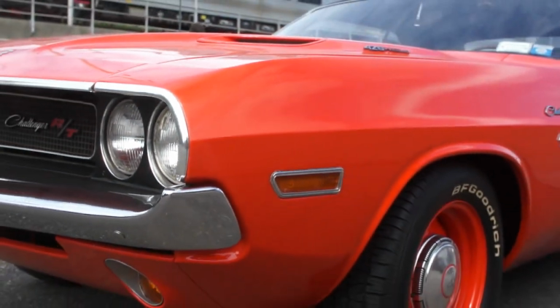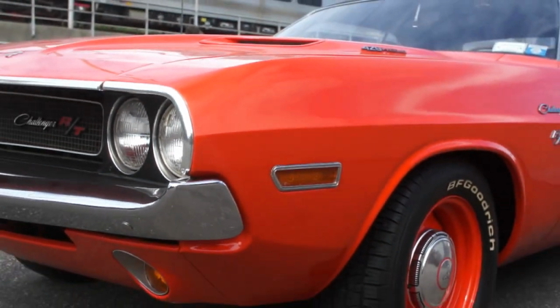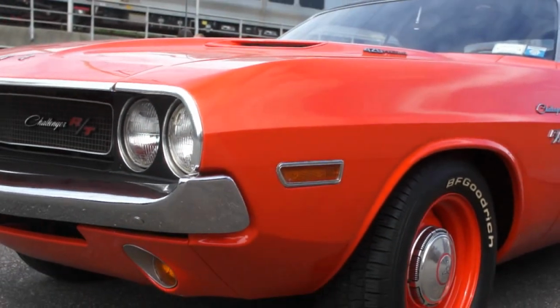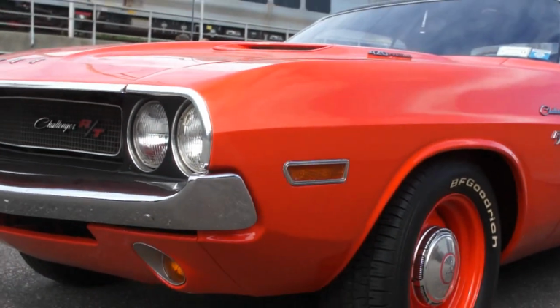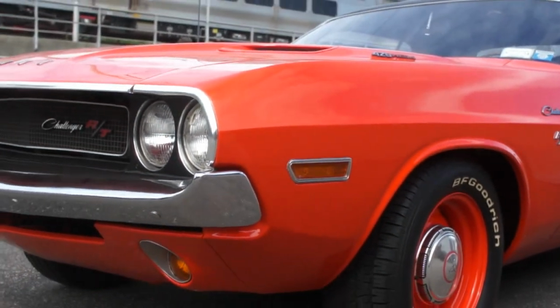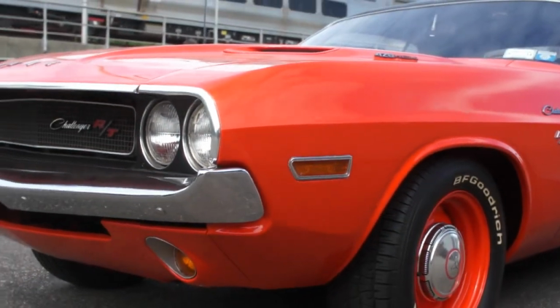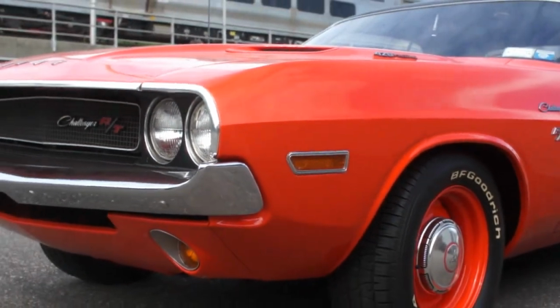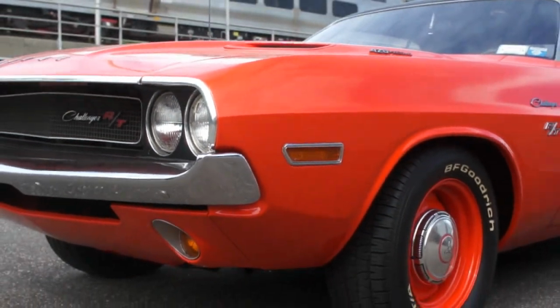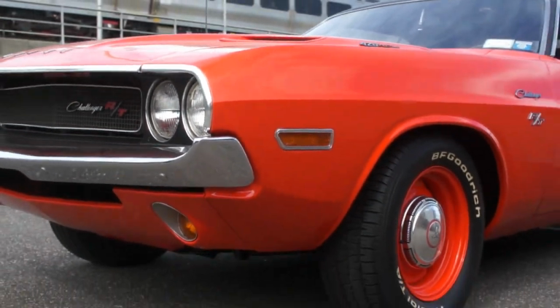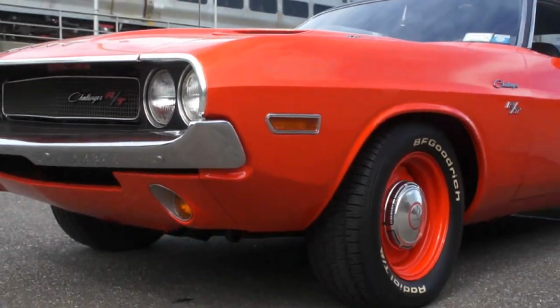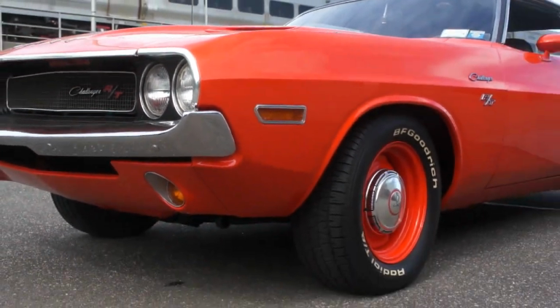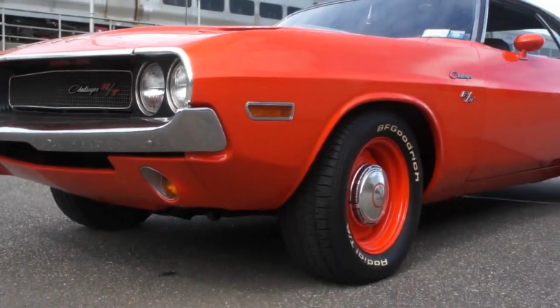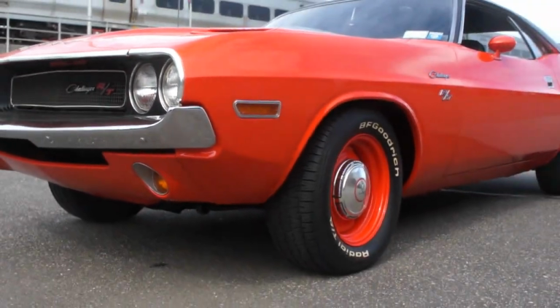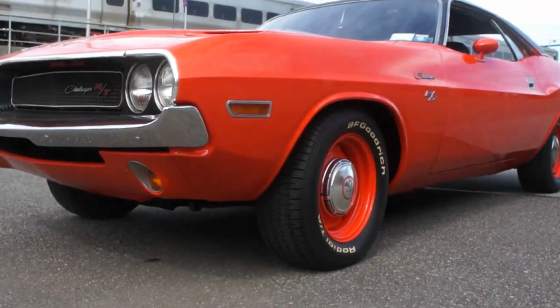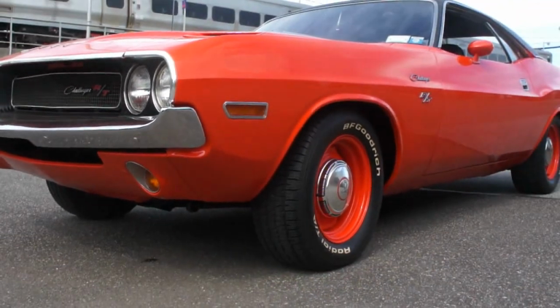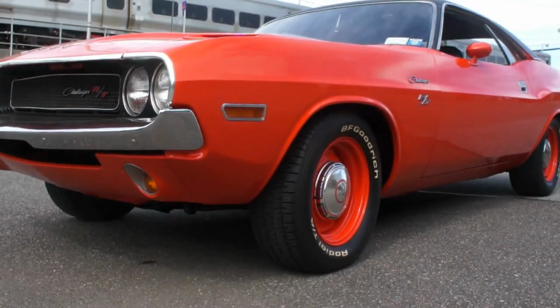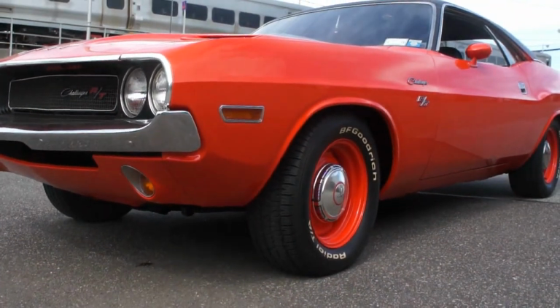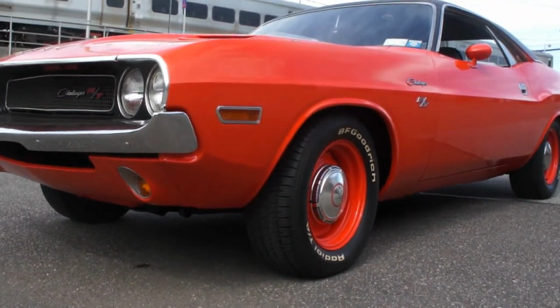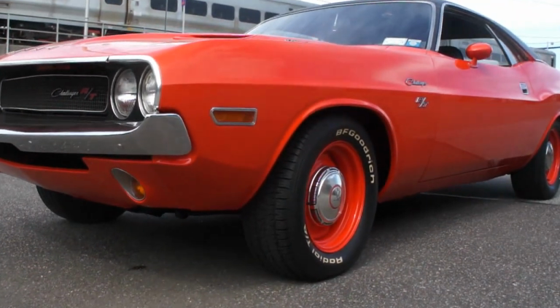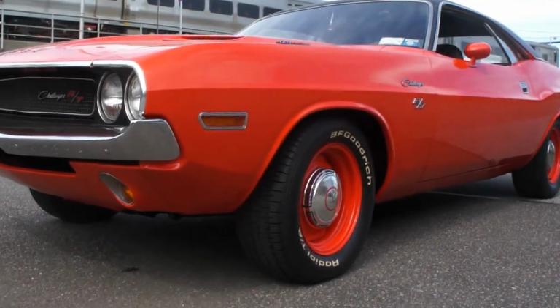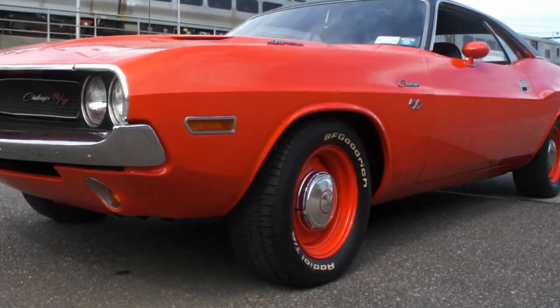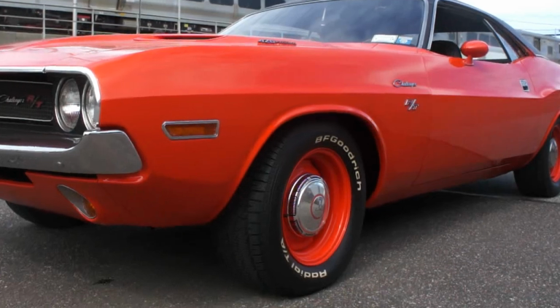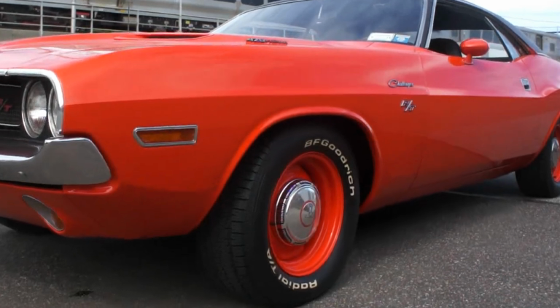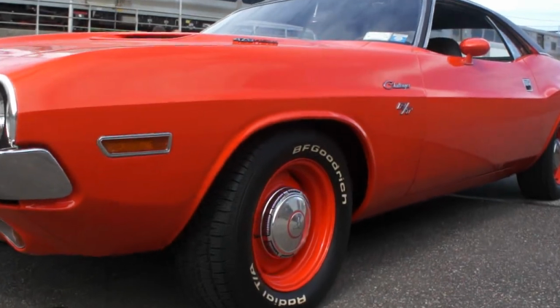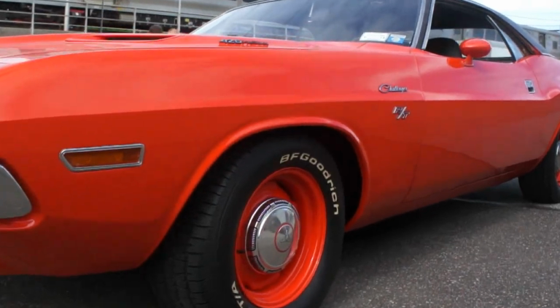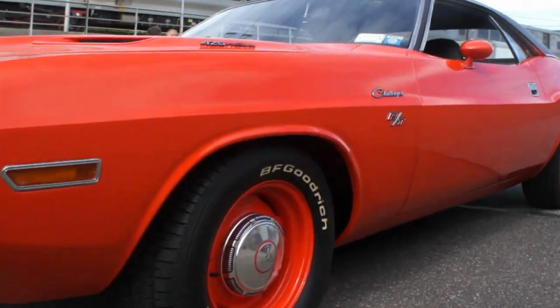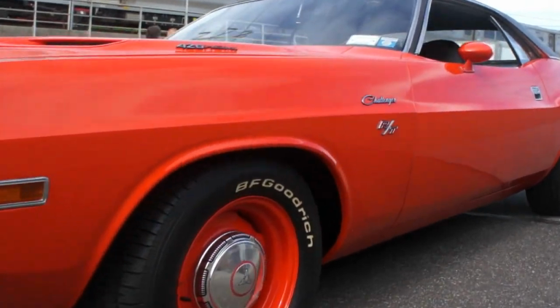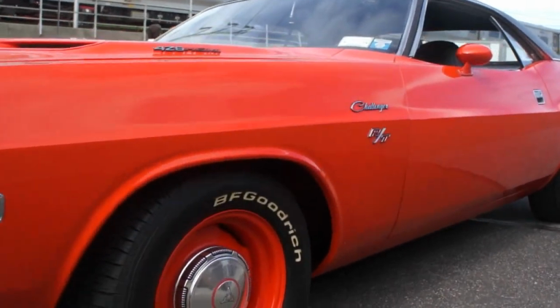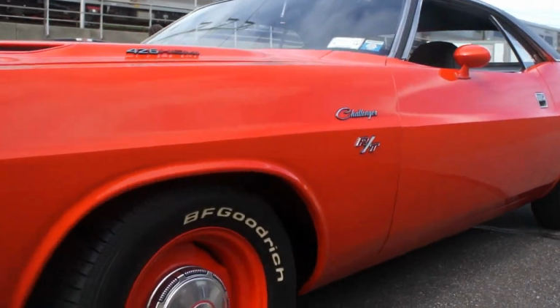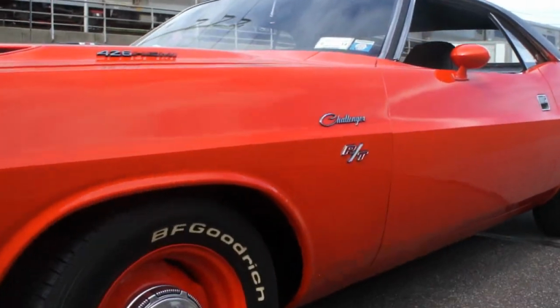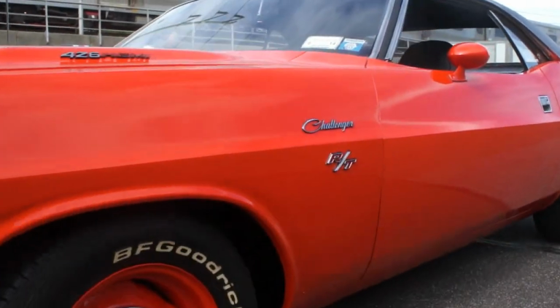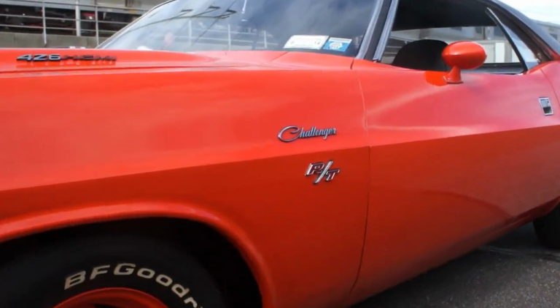We've got some real nice options too. Just a gorgeous car. I can't wait to start it for you.